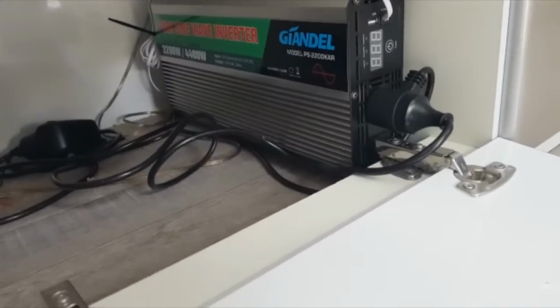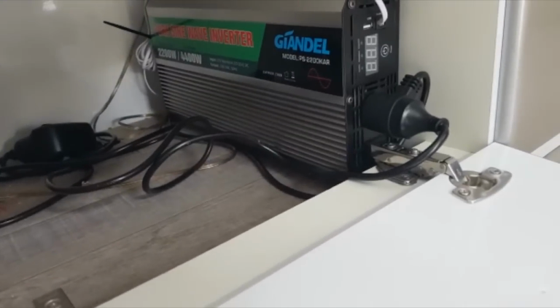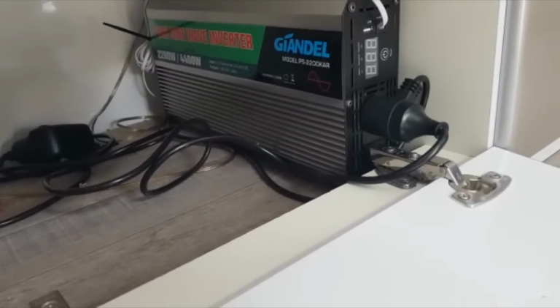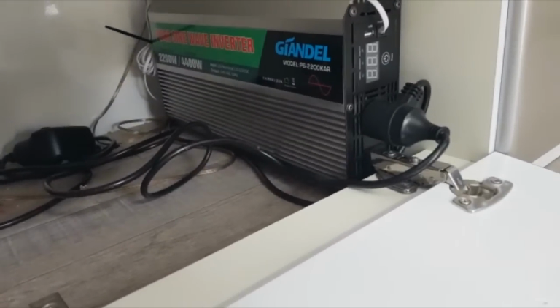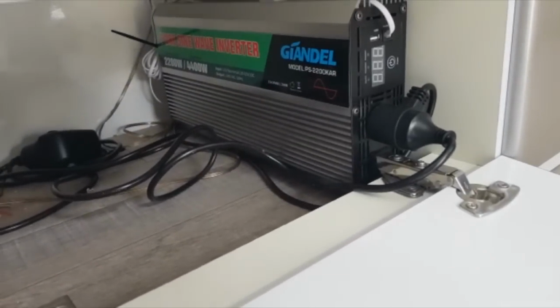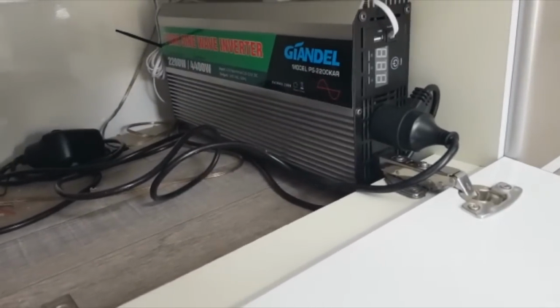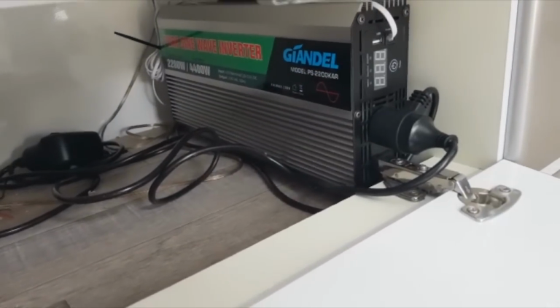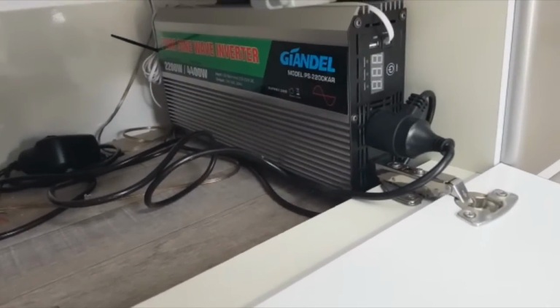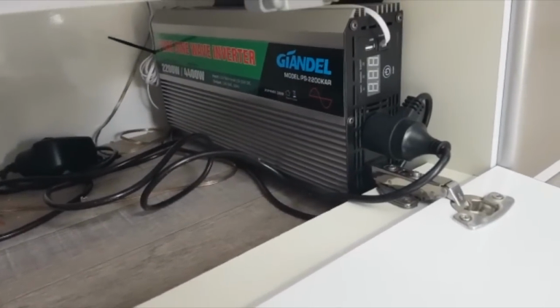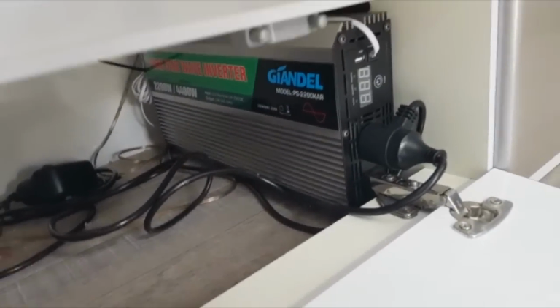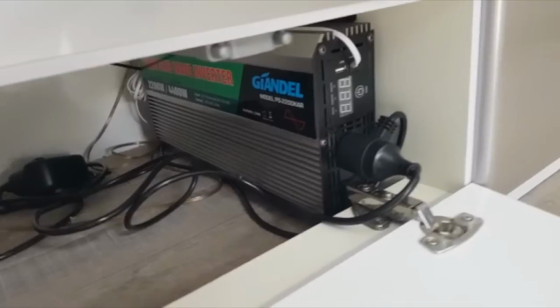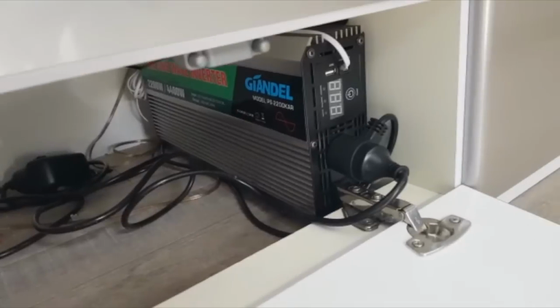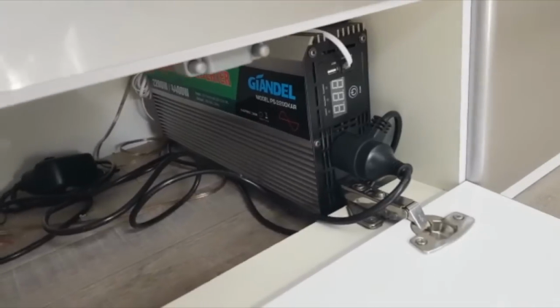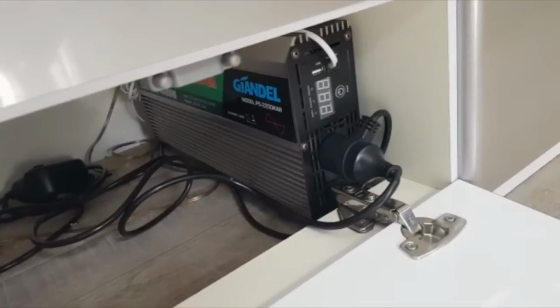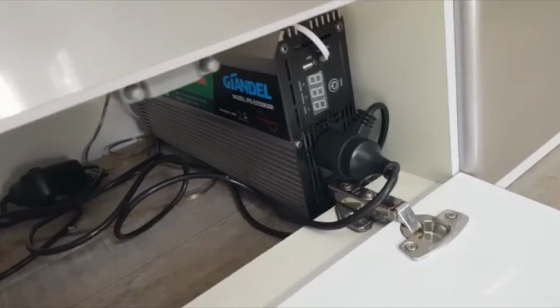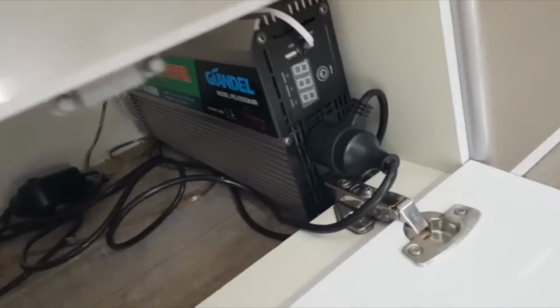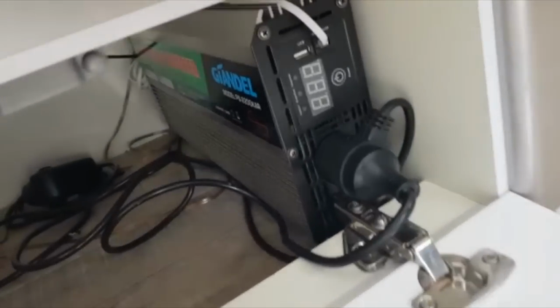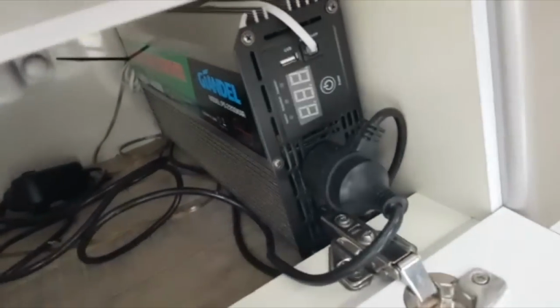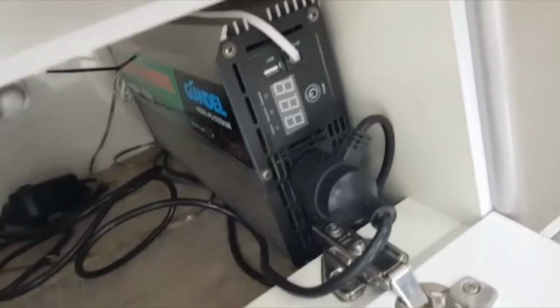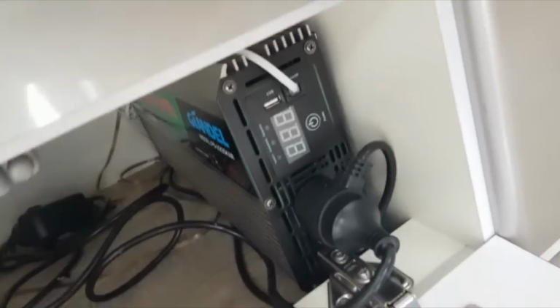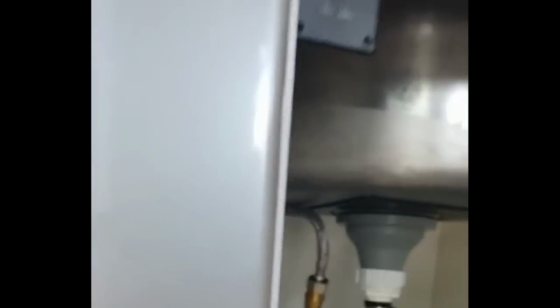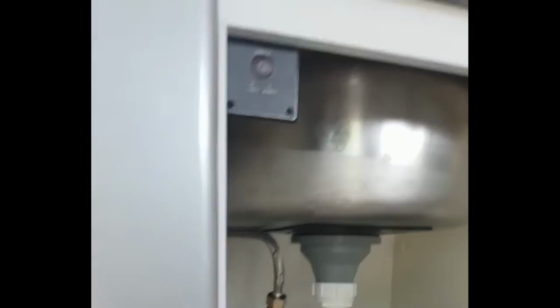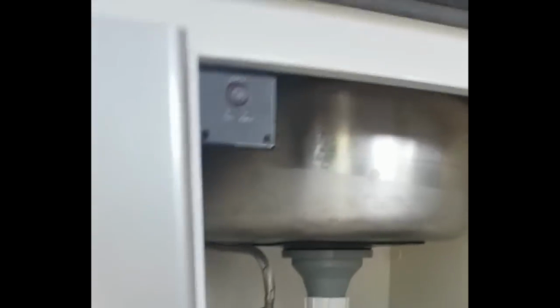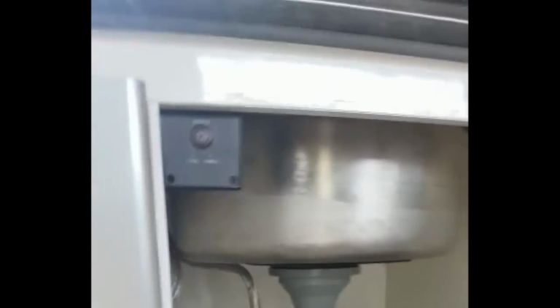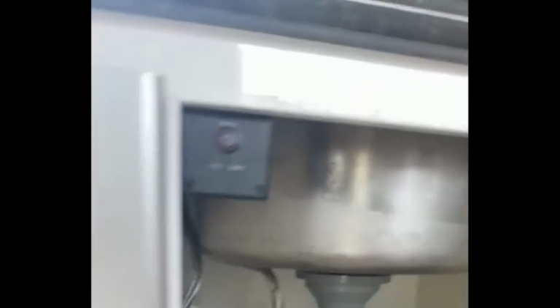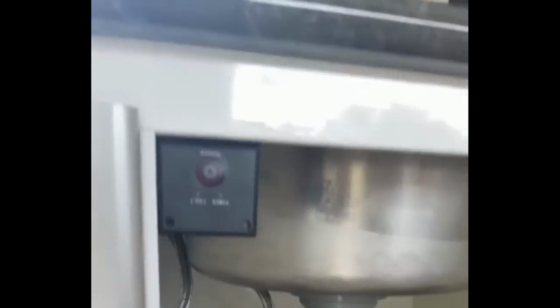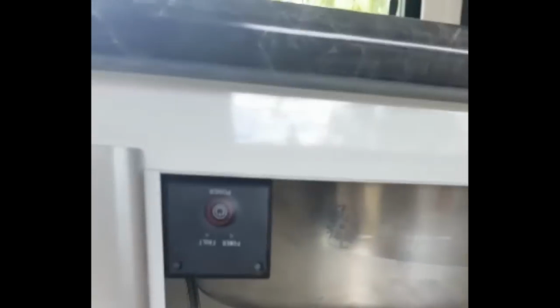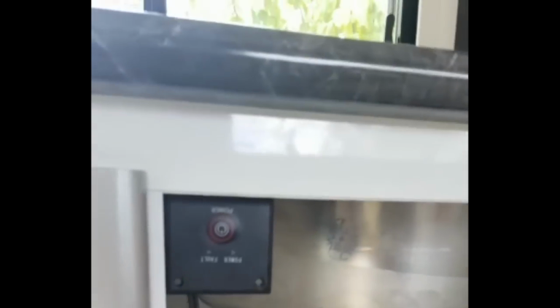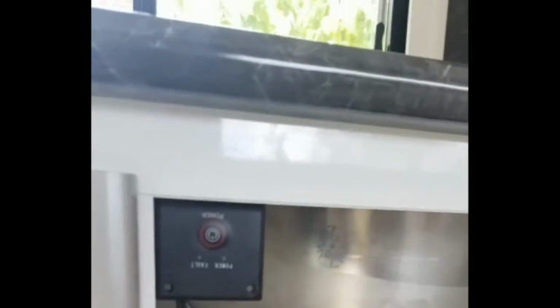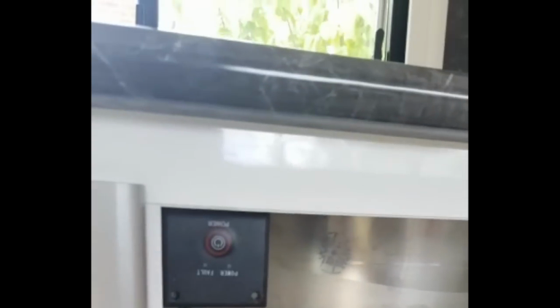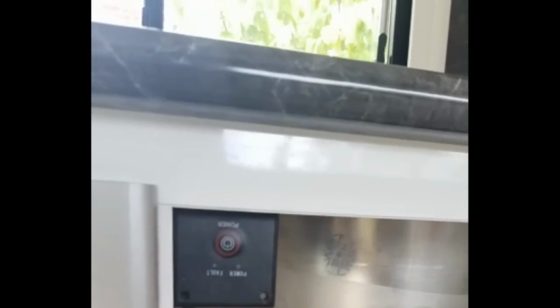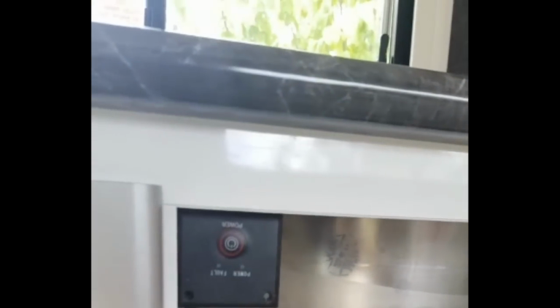This particular unit comes with the power button on the front. I've also put one just under the kitchen sink here.